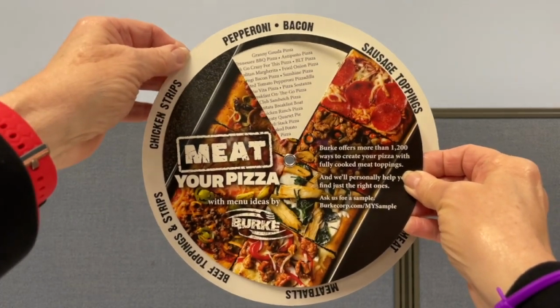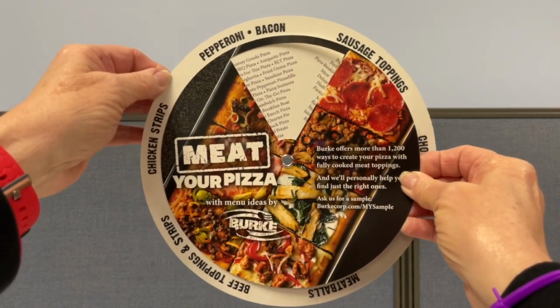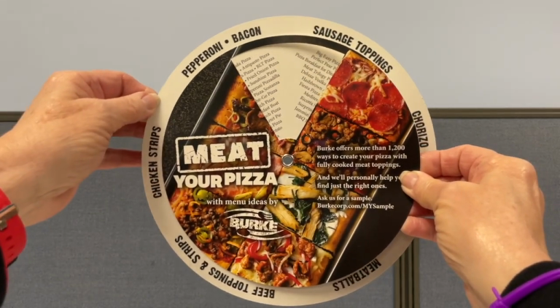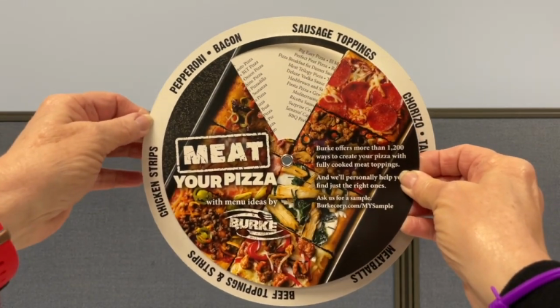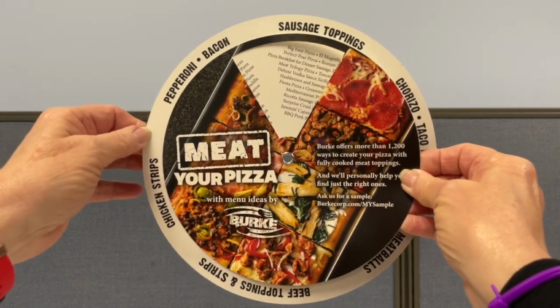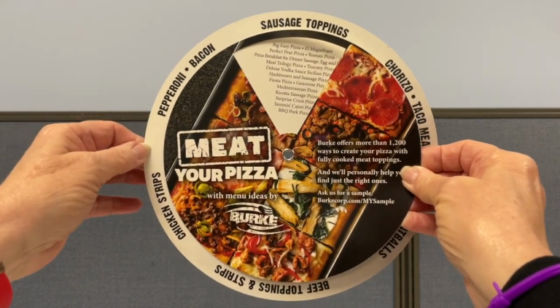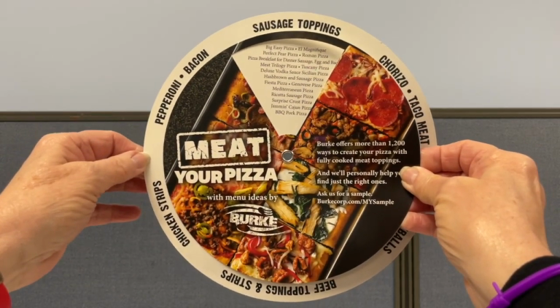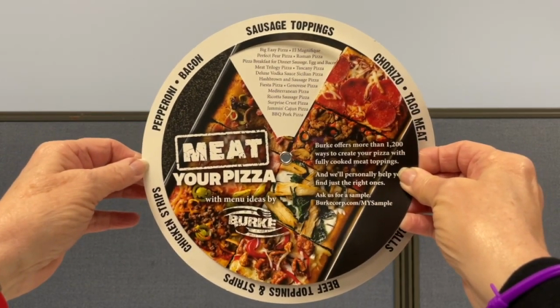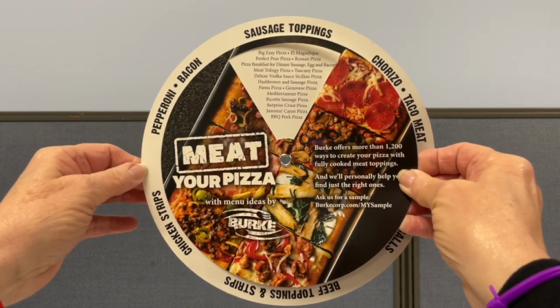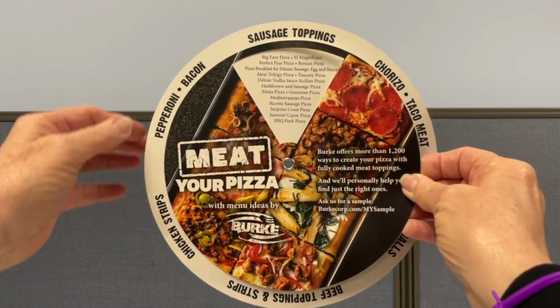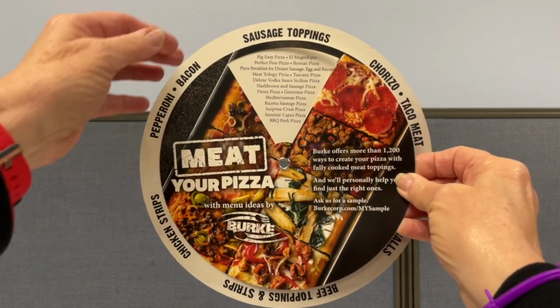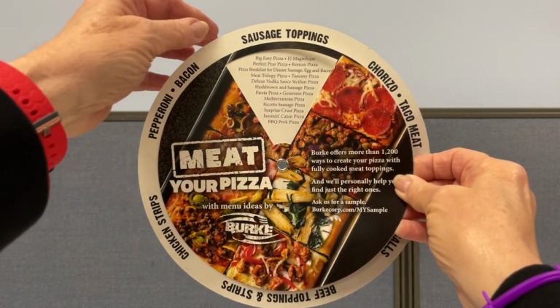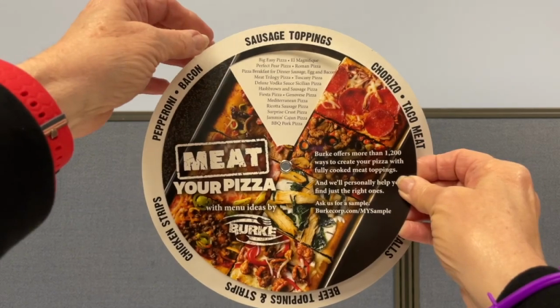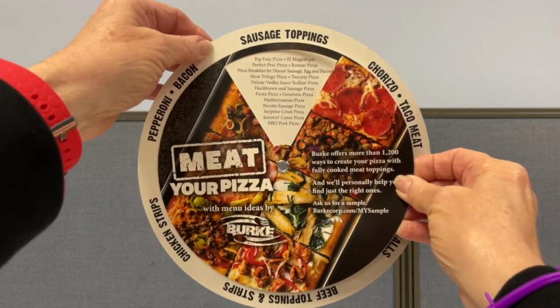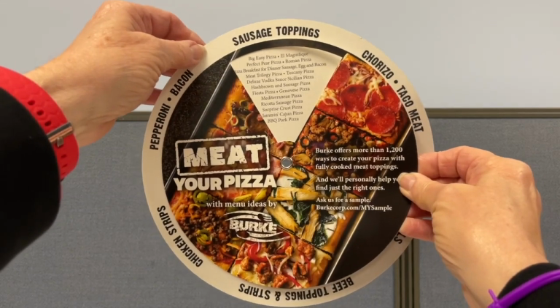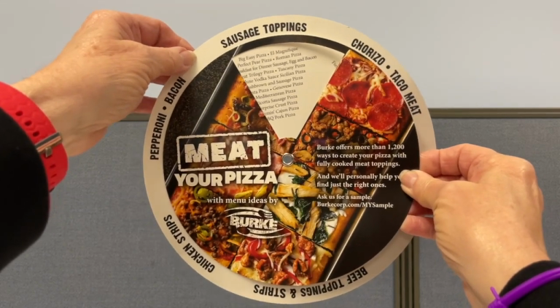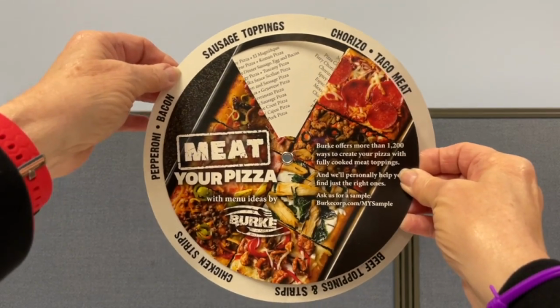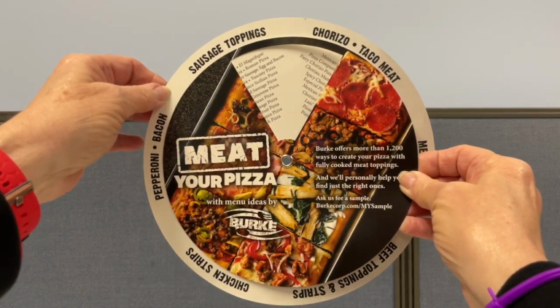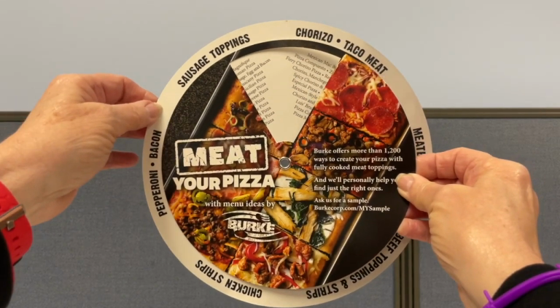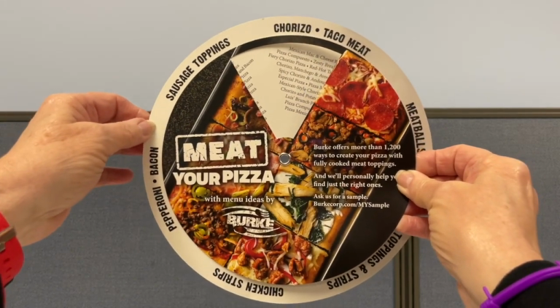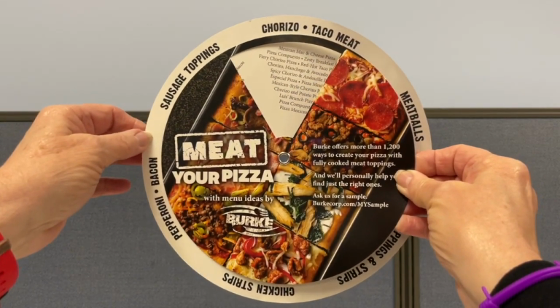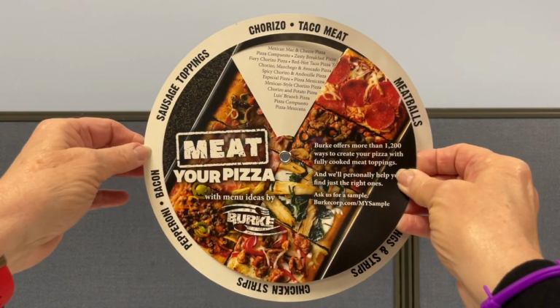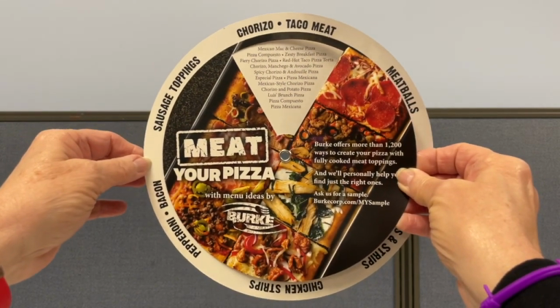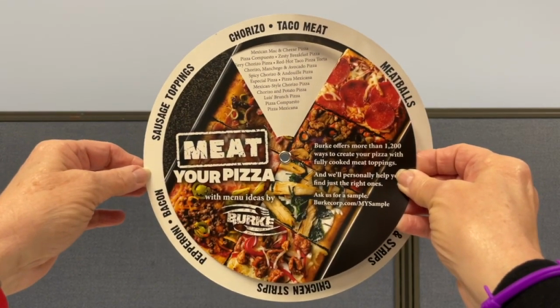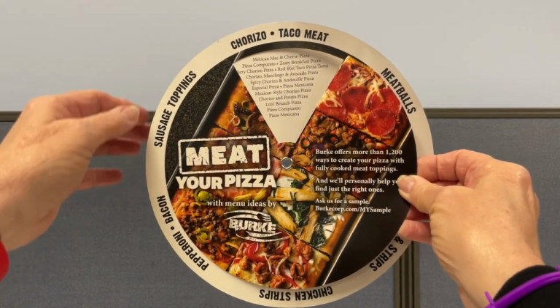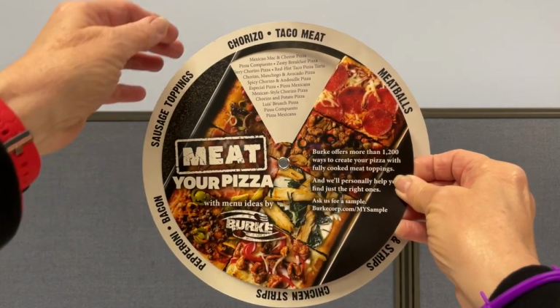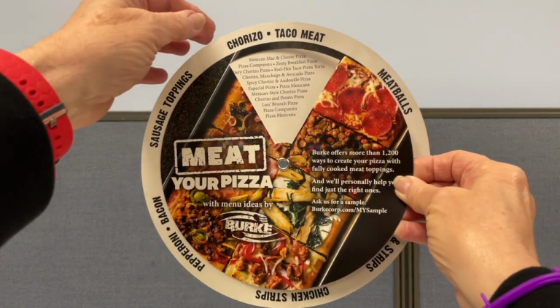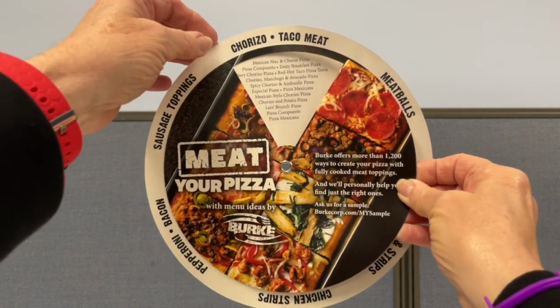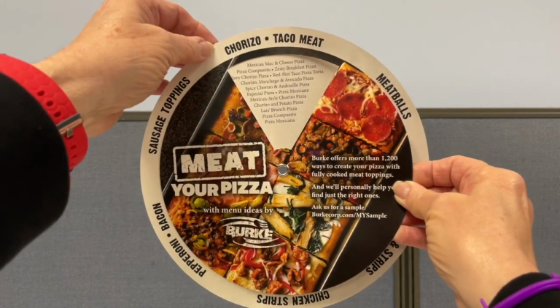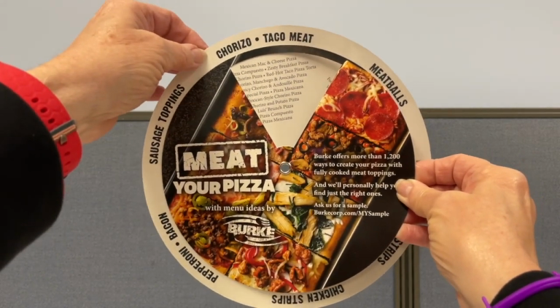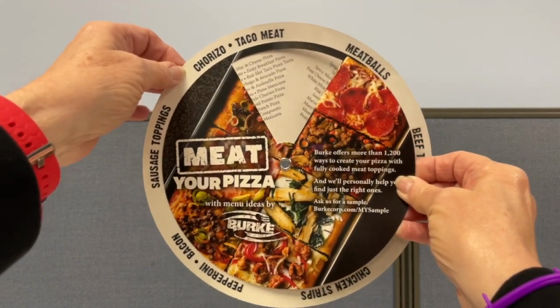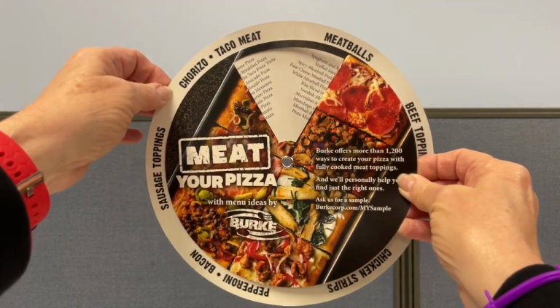On the opposite side, it offered ideas on different pizzas using their high-quality meat selection.